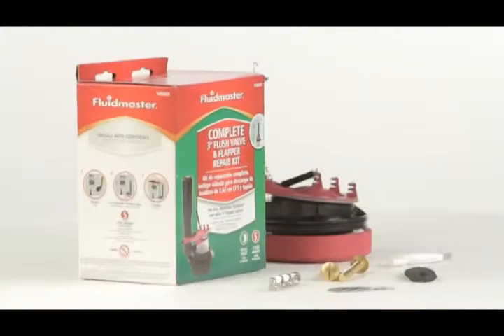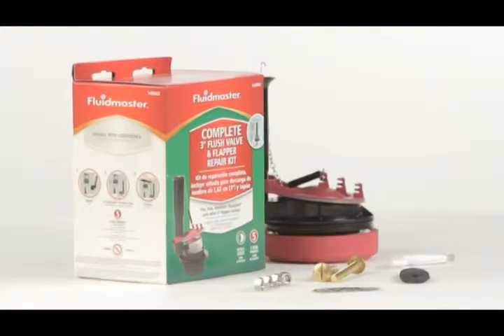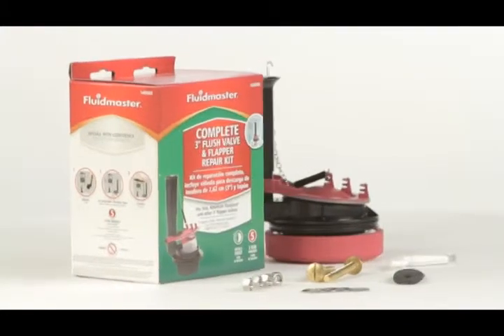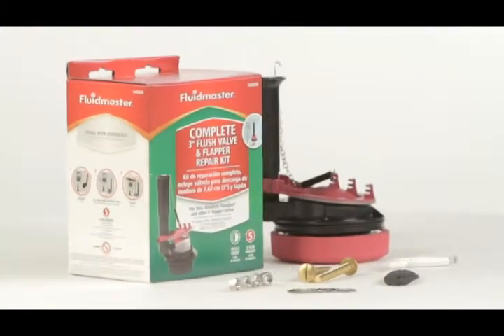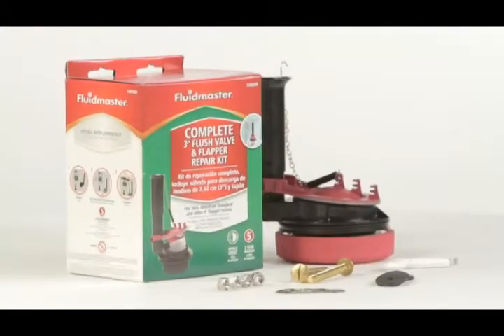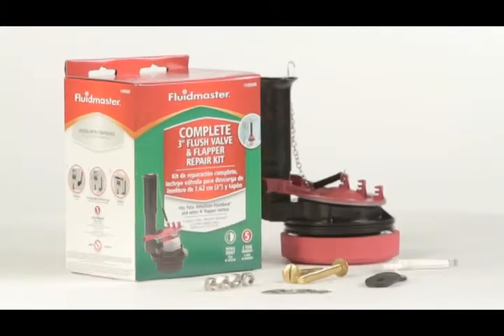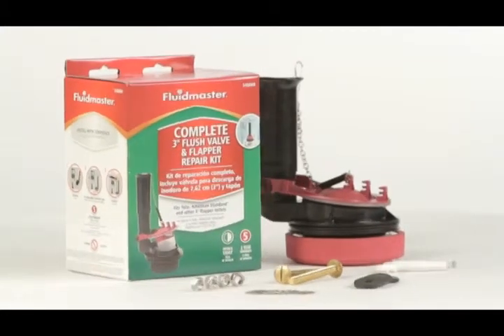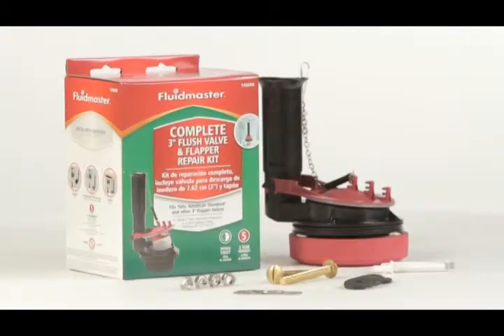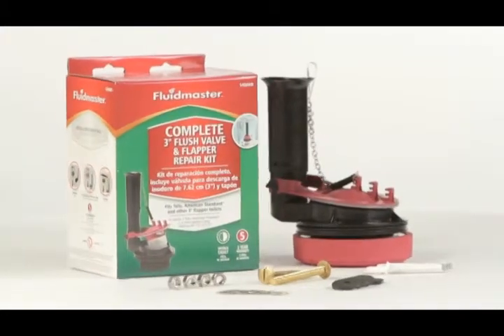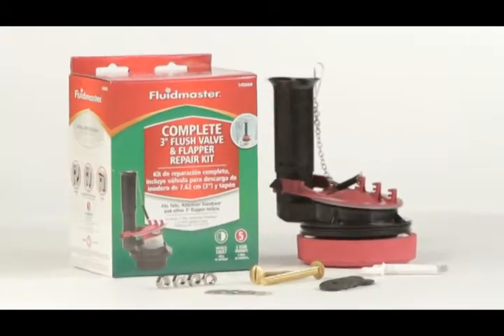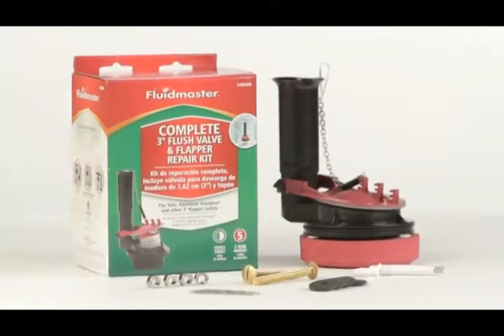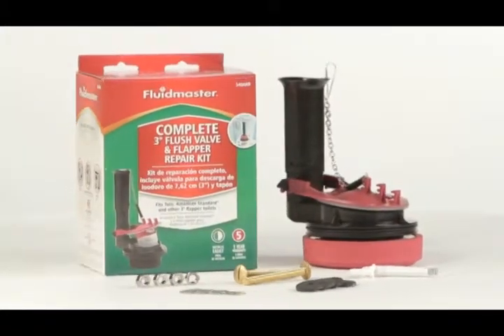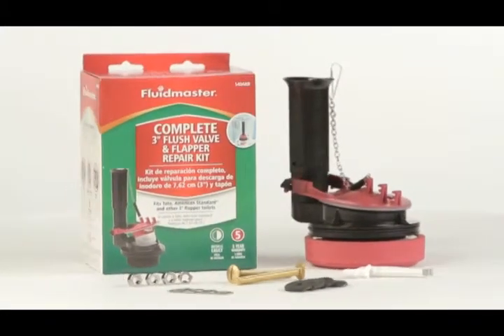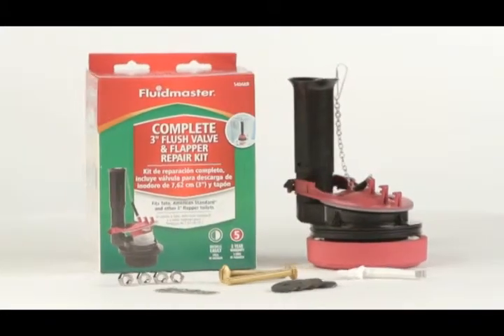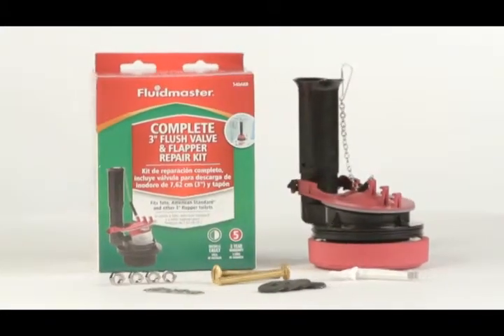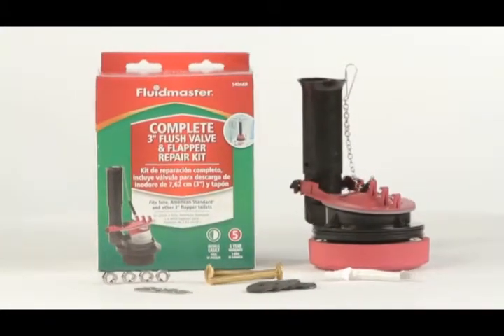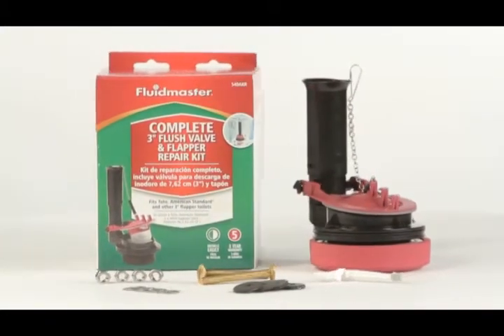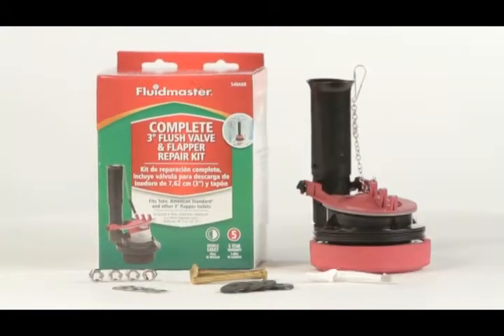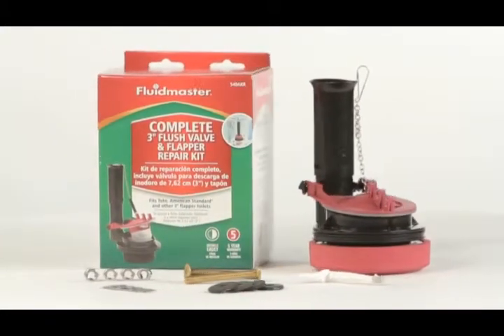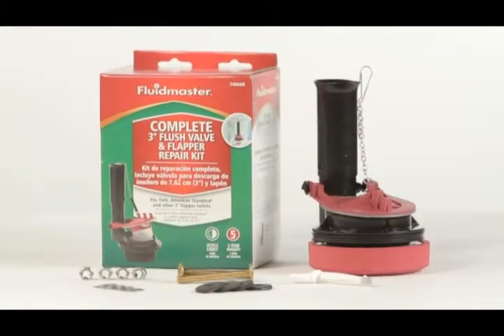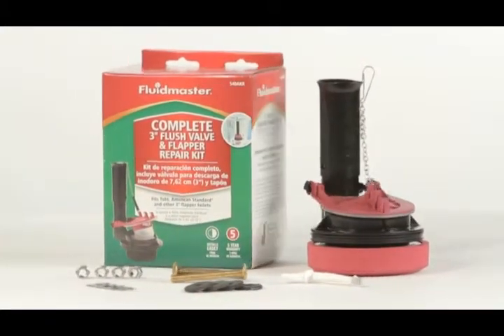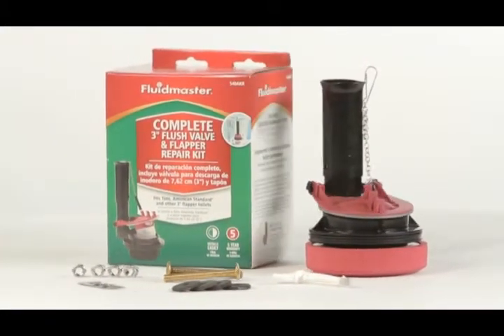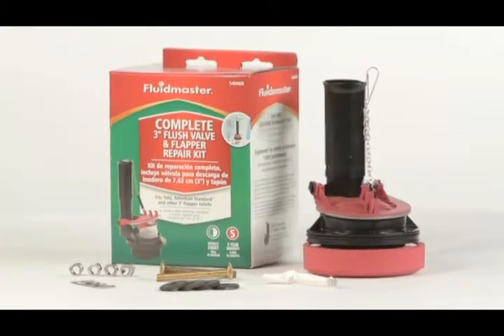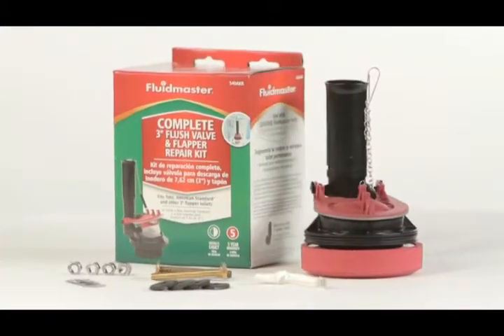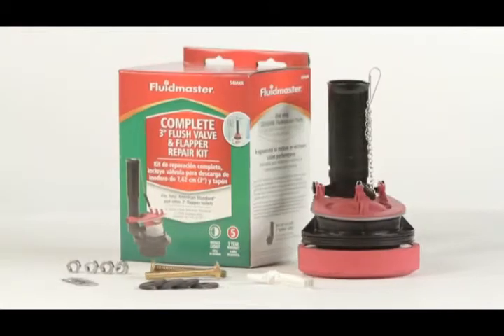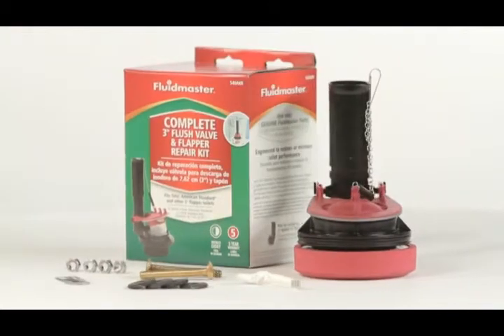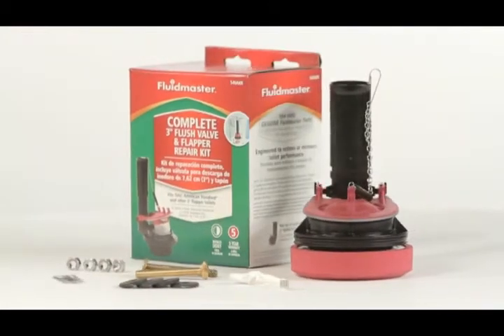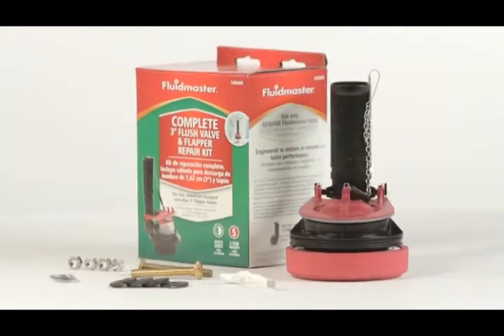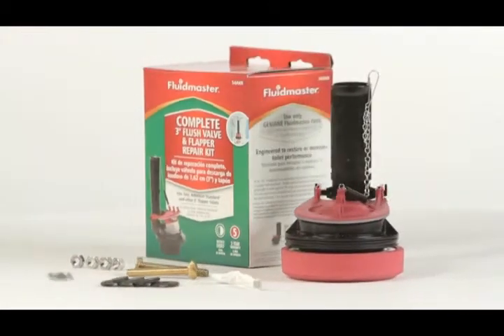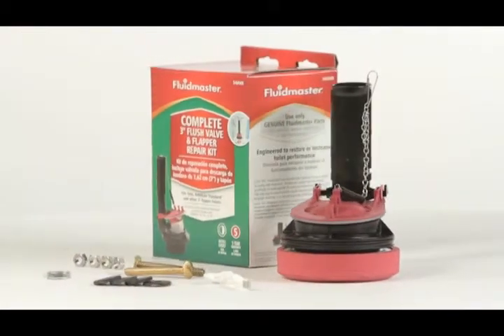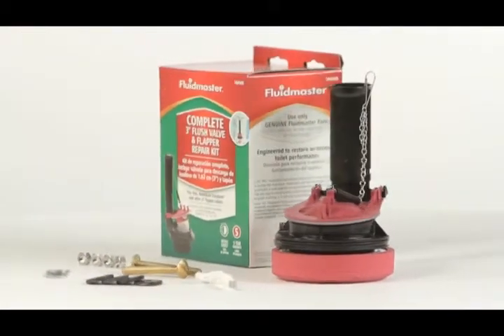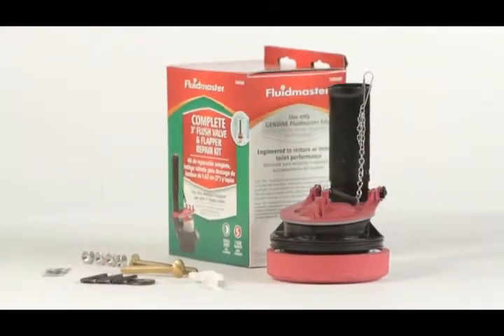Most high-efficiency toilets require a 3-inch flush valve, and Fluidmaster offers a great universal solution for these systems.